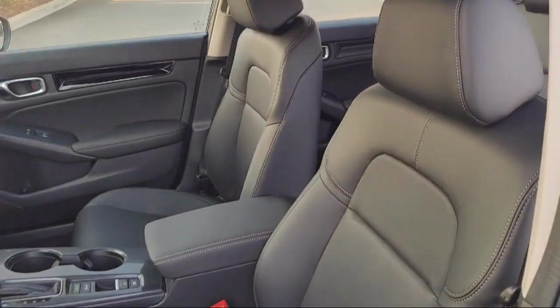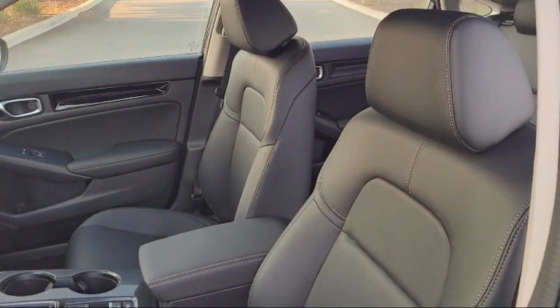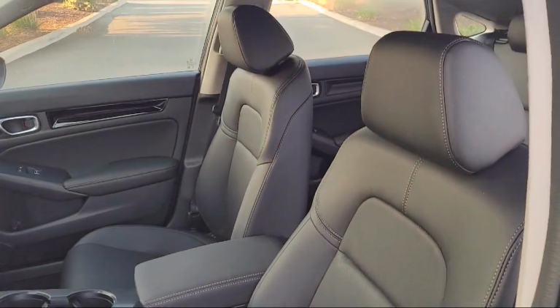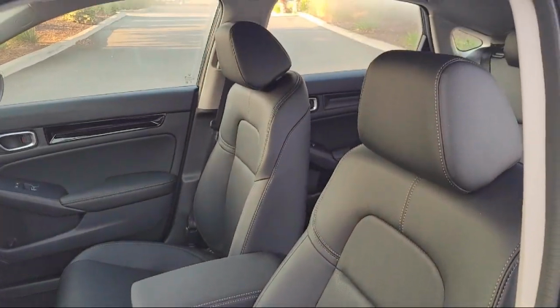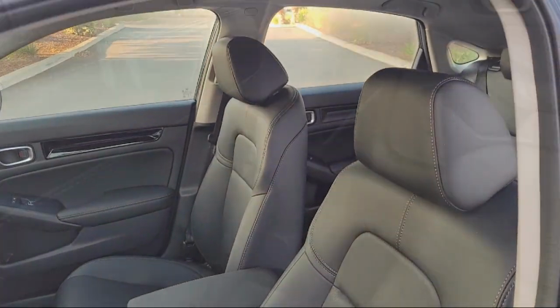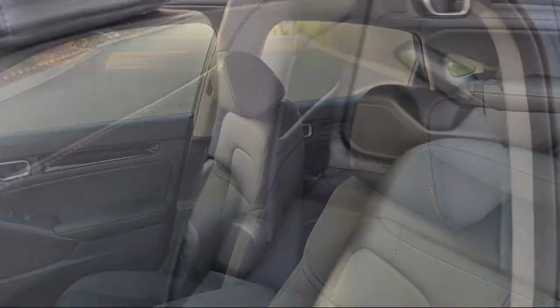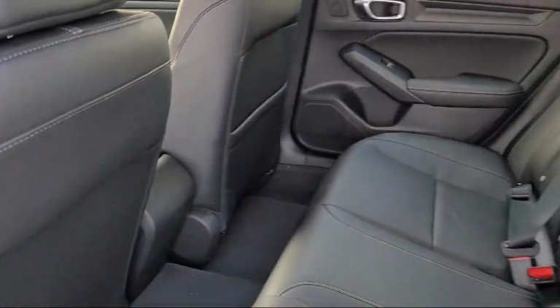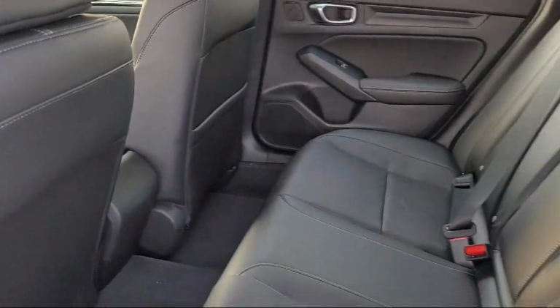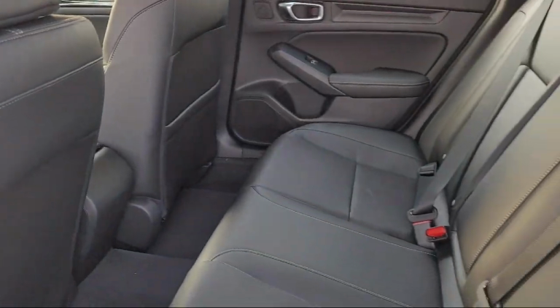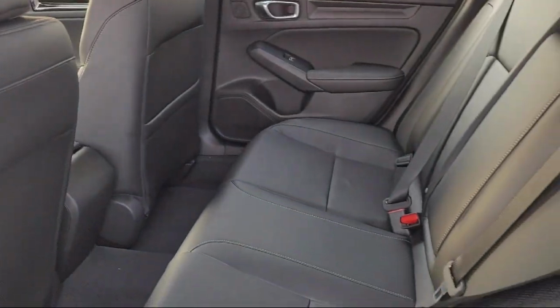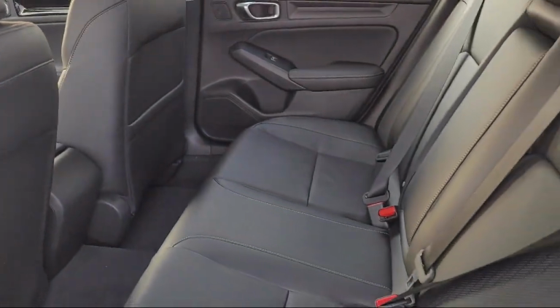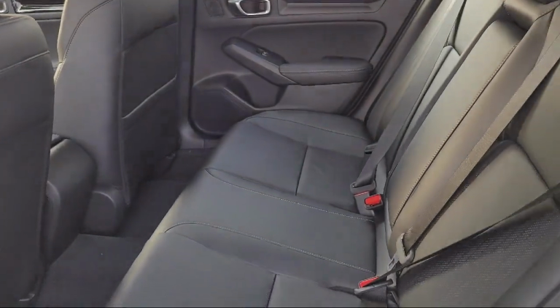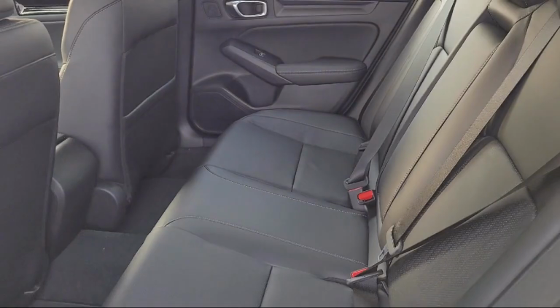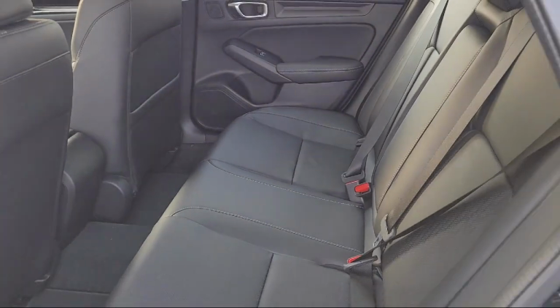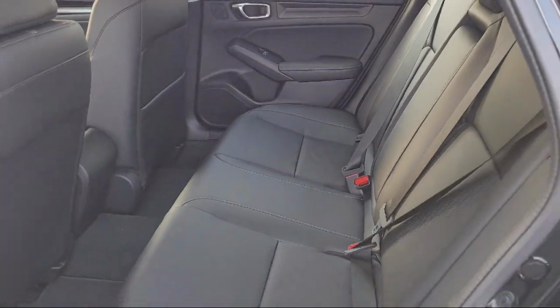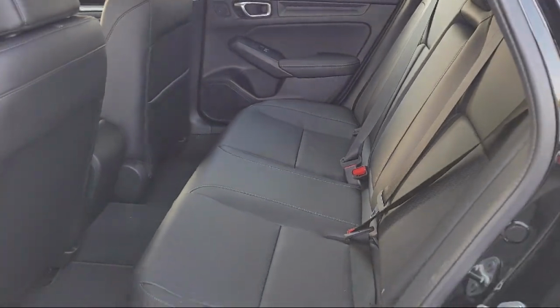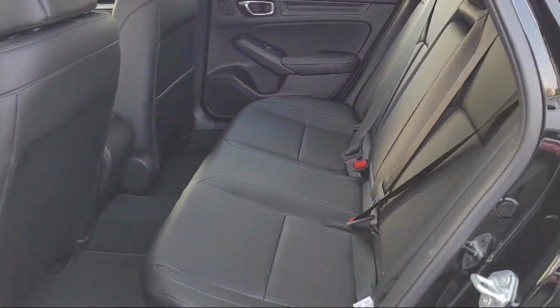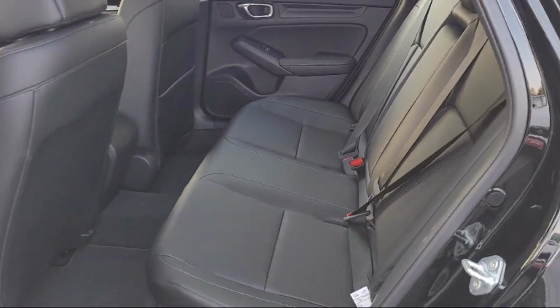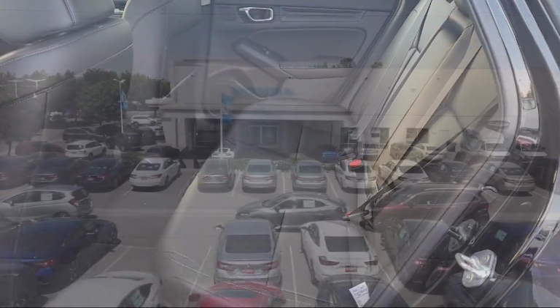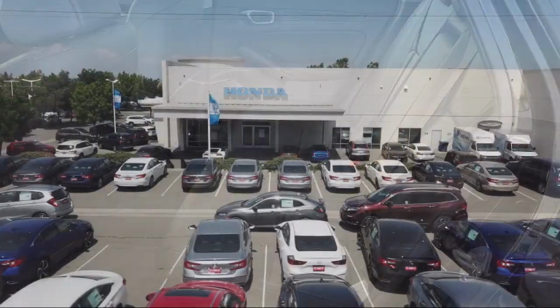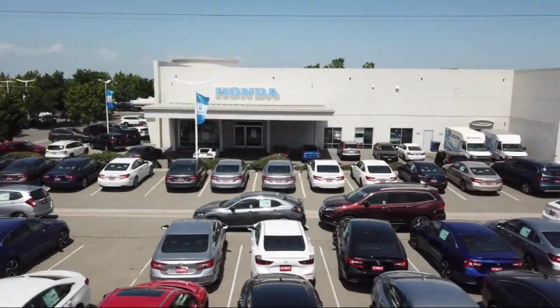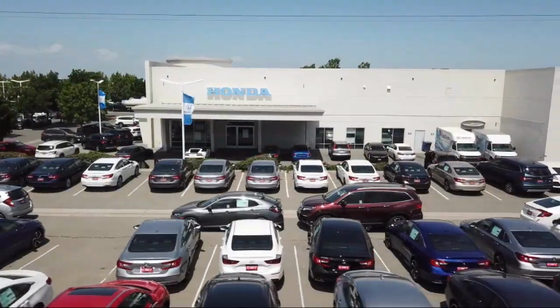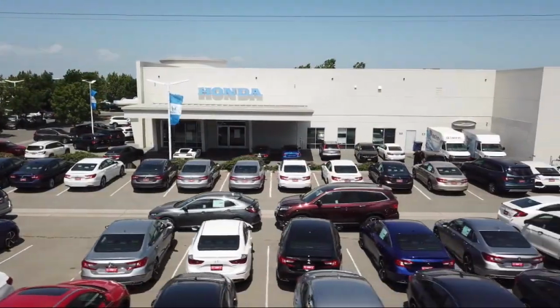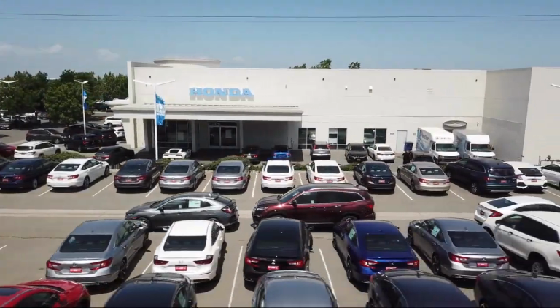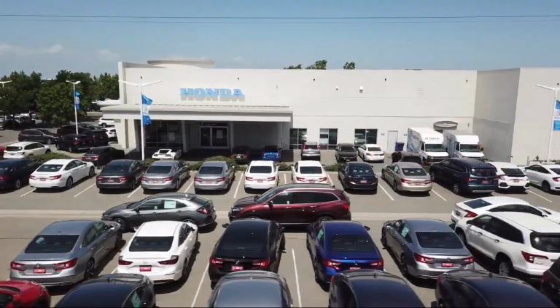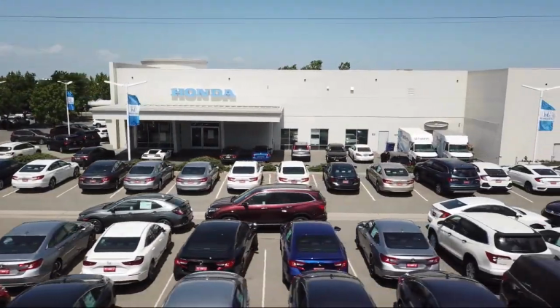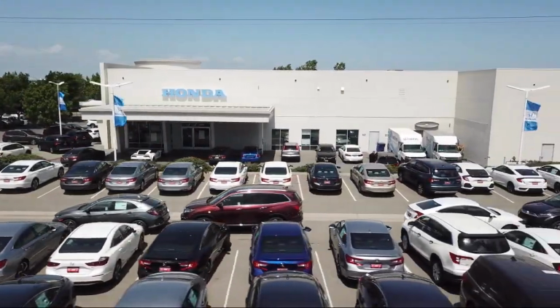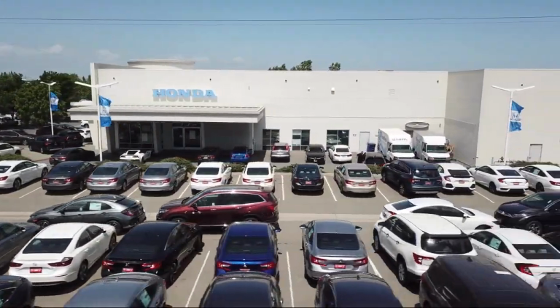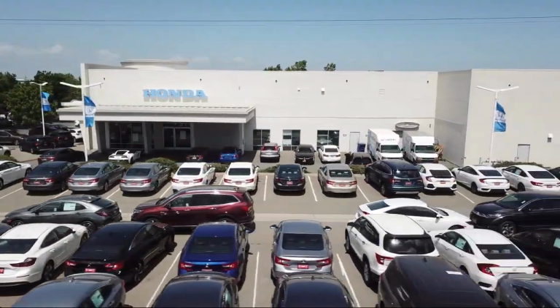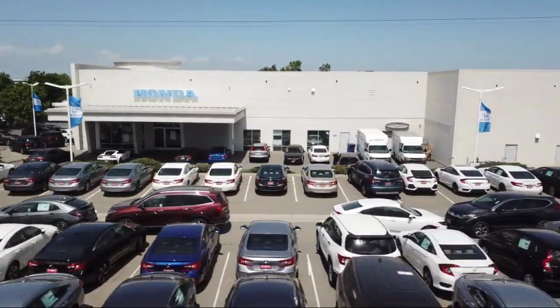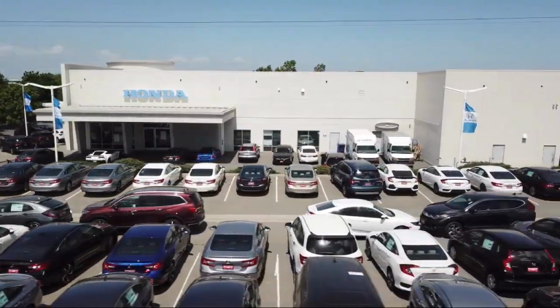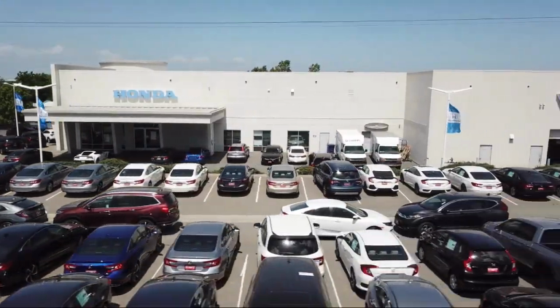Winter Honda is located at 3850 Century Court in Pittsburgh, California. And remember, Winter has what you want.